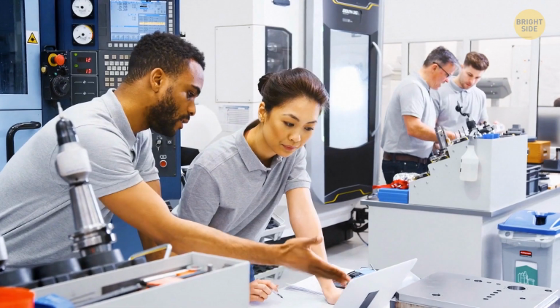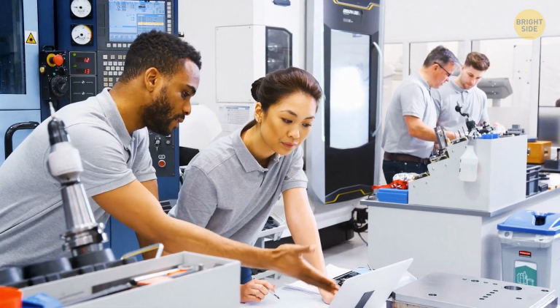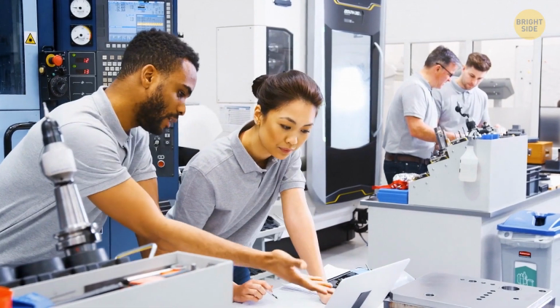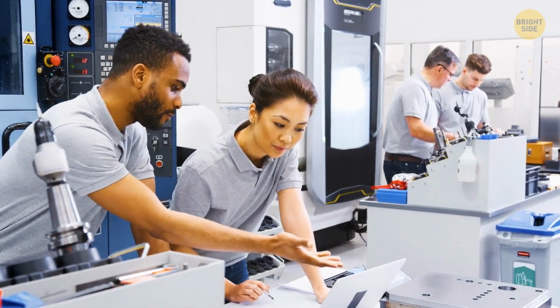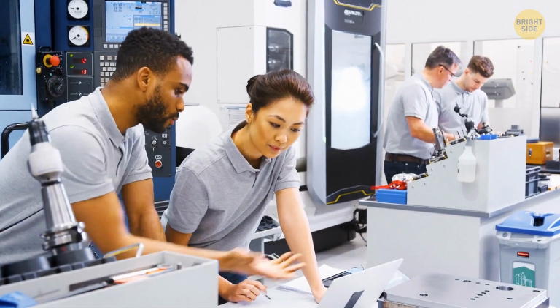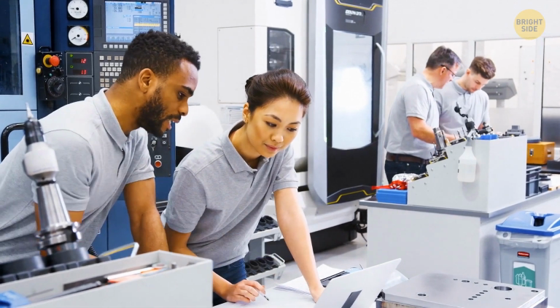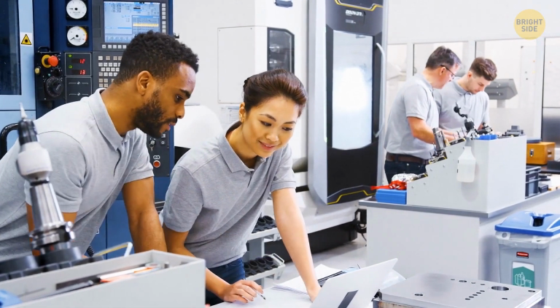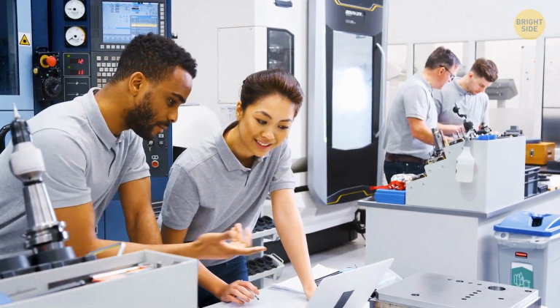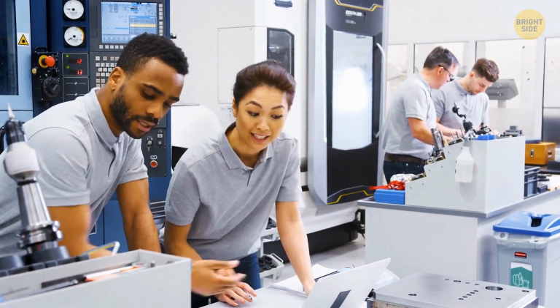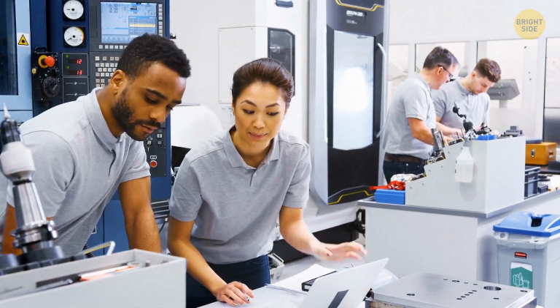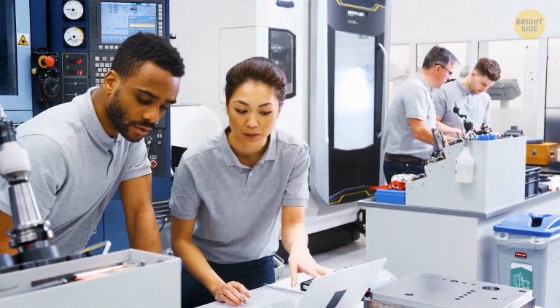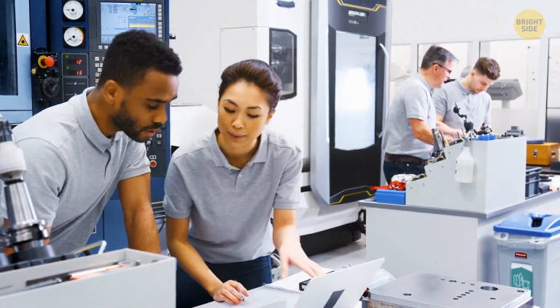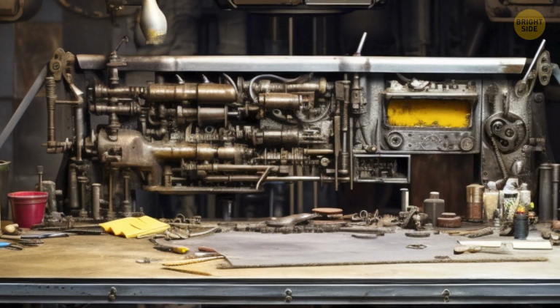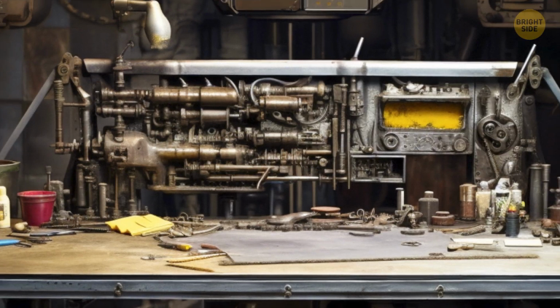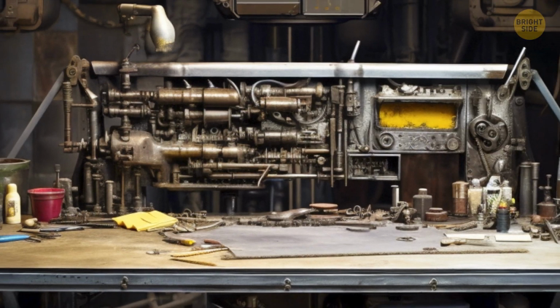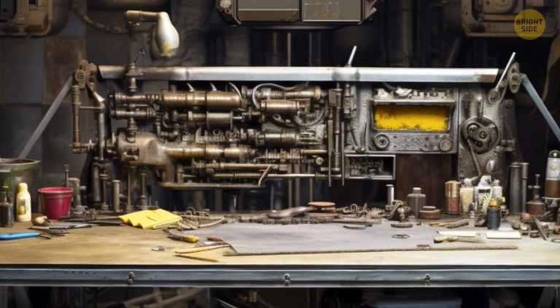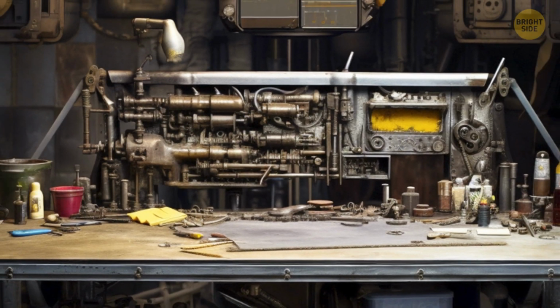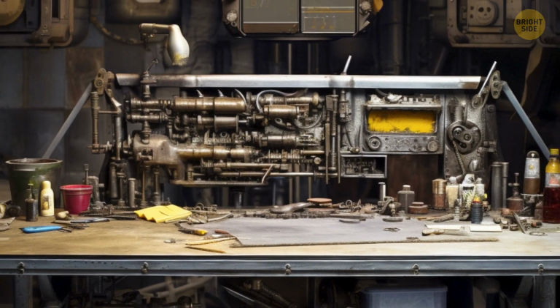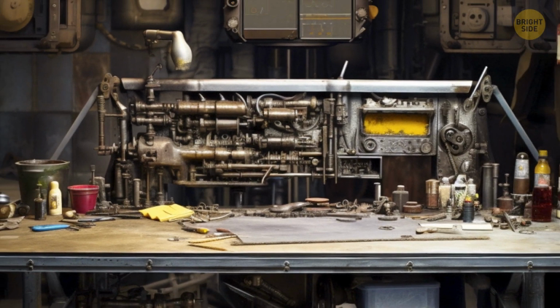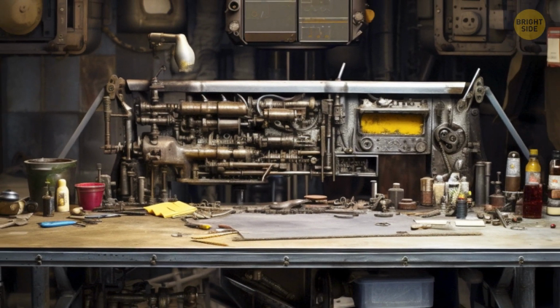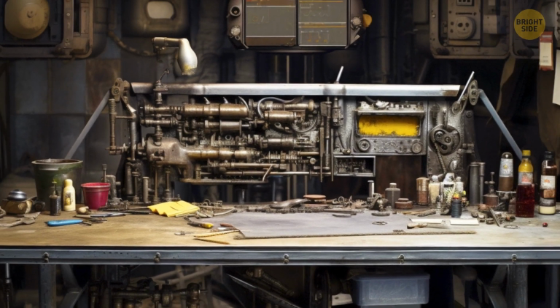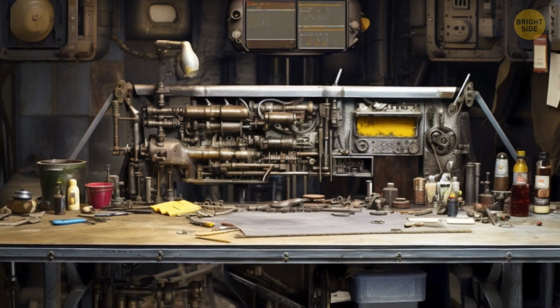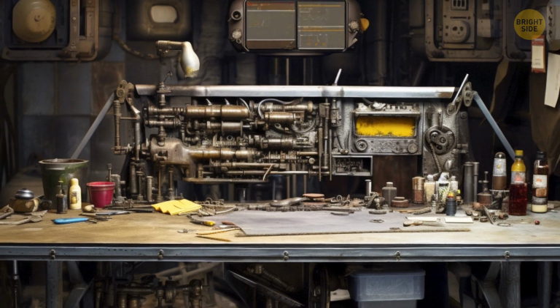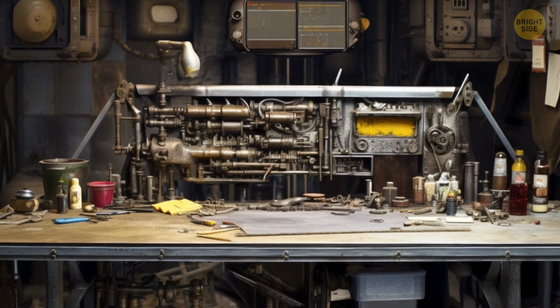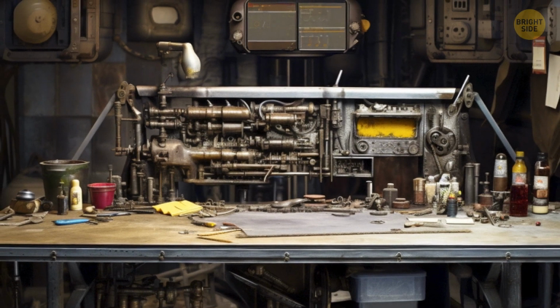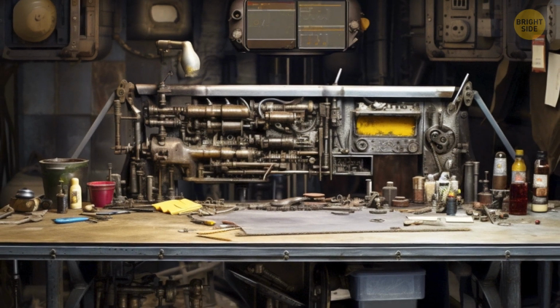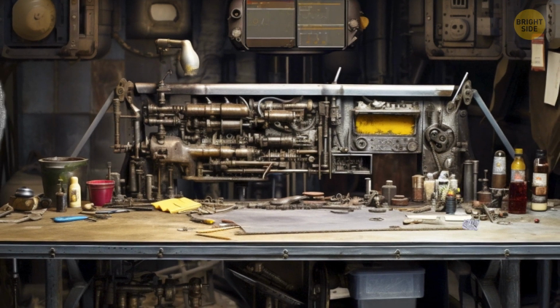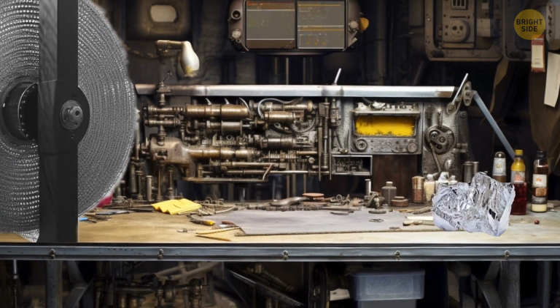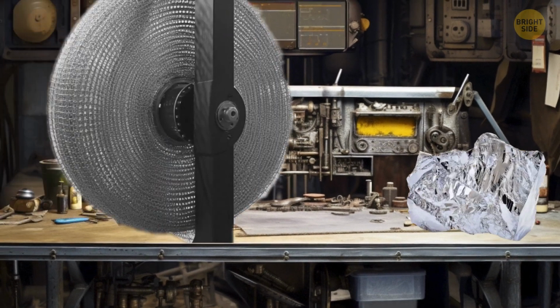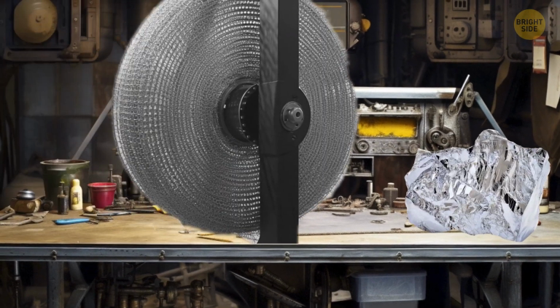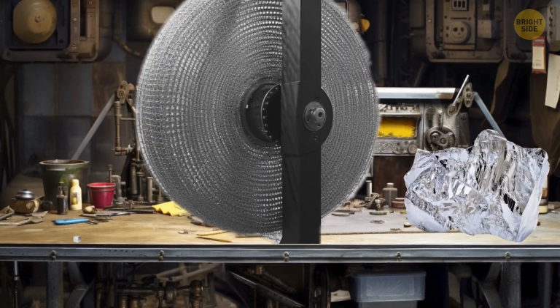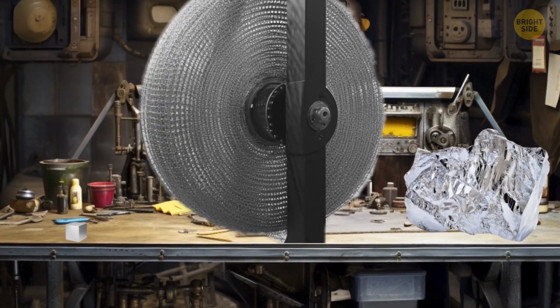NASA decided to replace aluminum with a material called shape memory alloy. It's made of a unique type of metal called Nitinol — a blend of nickel and titanium.